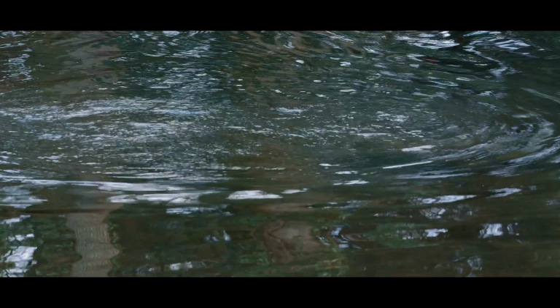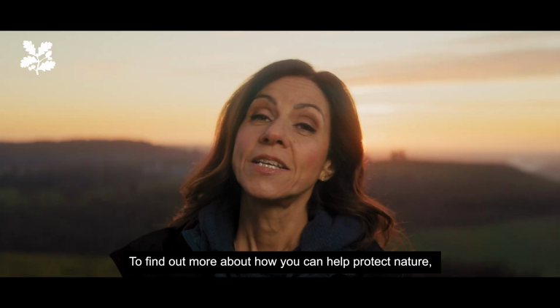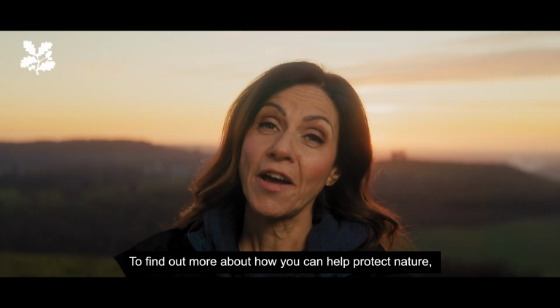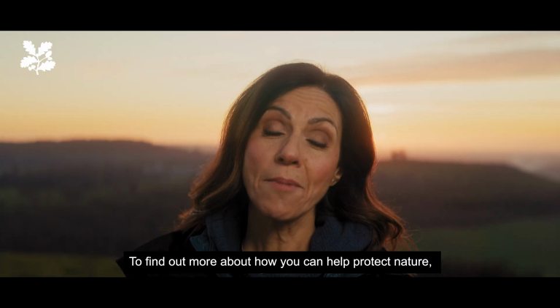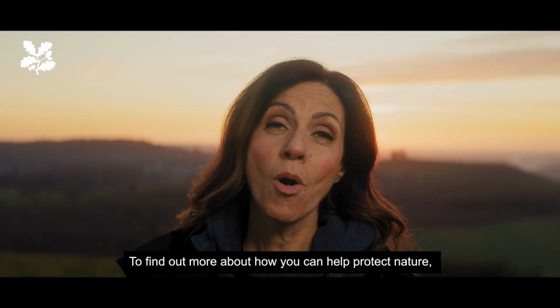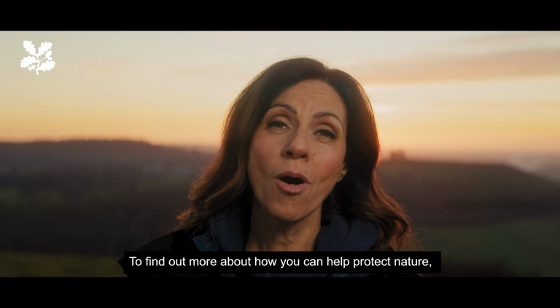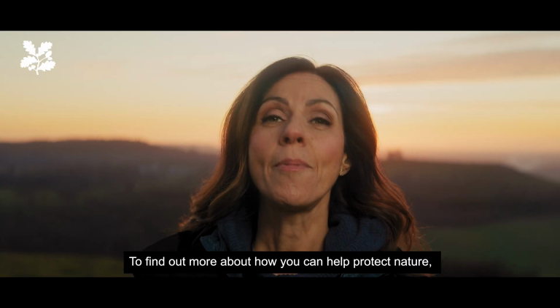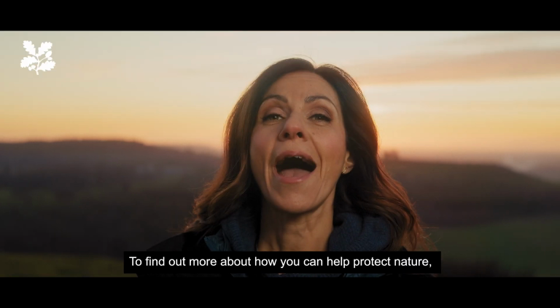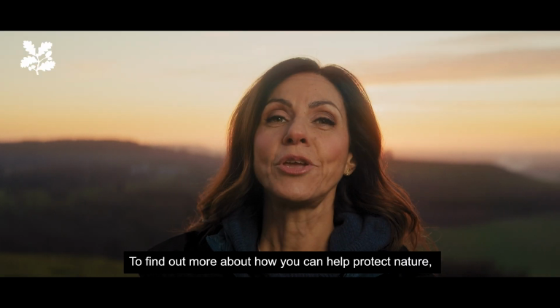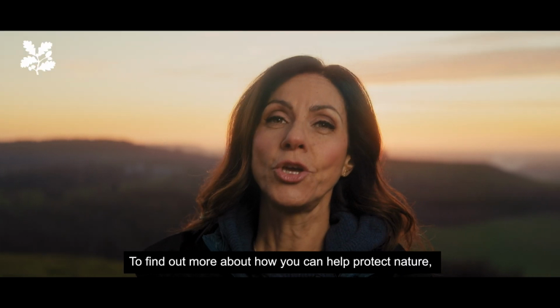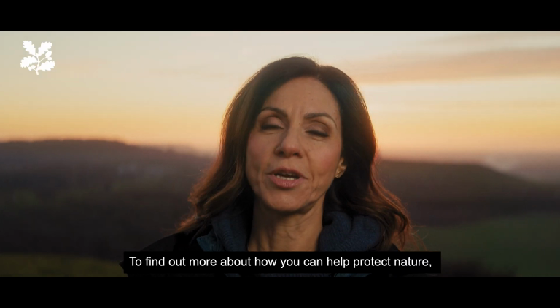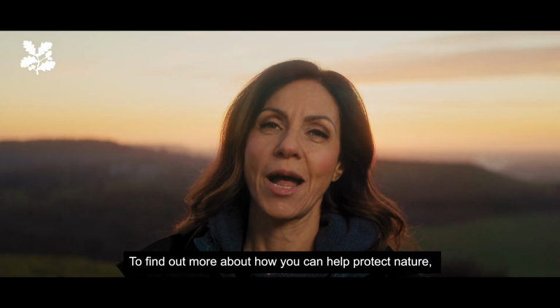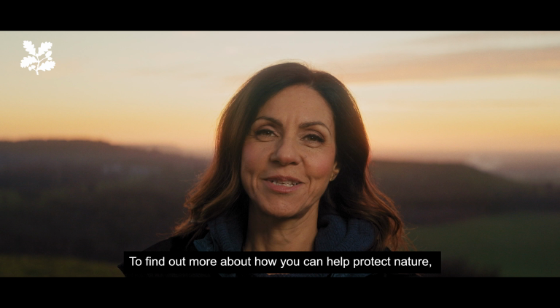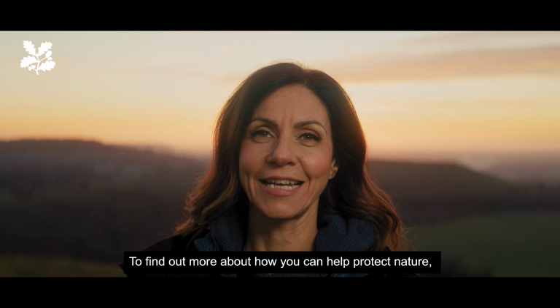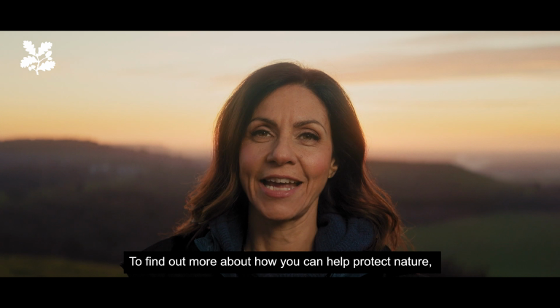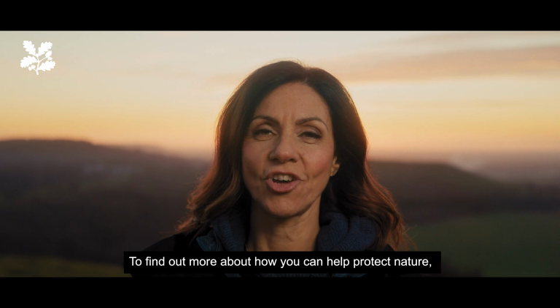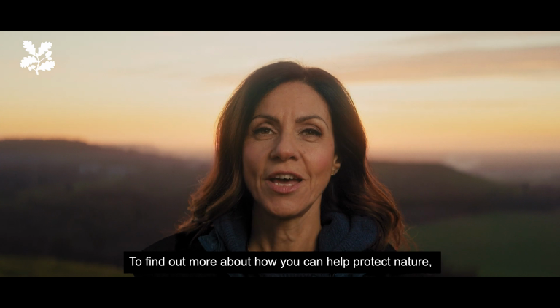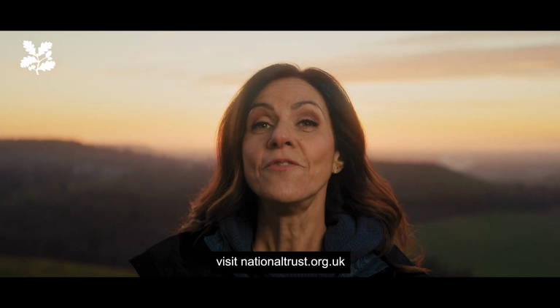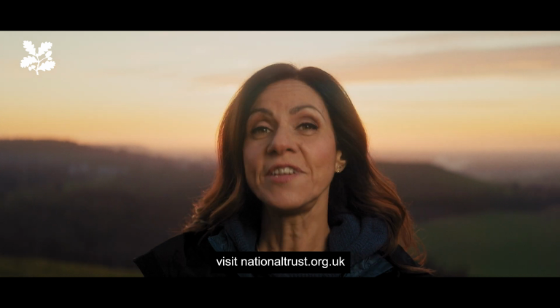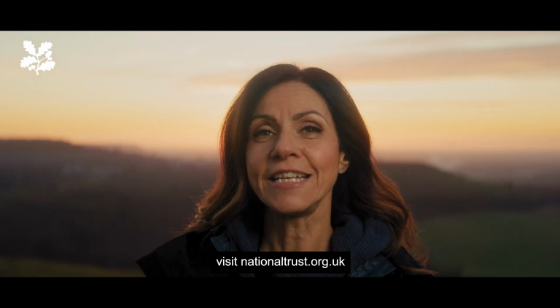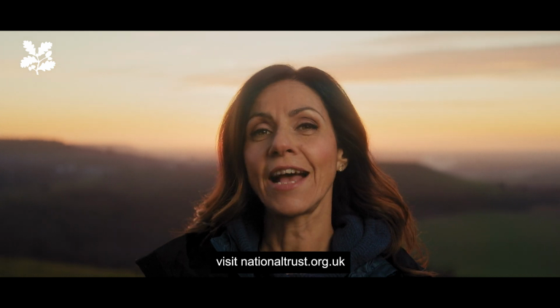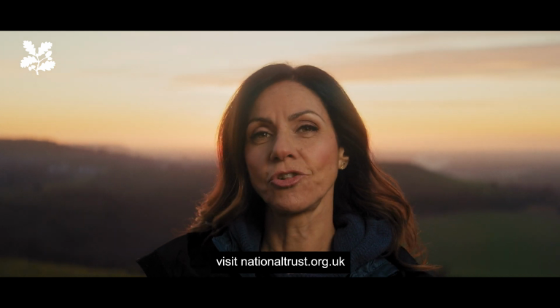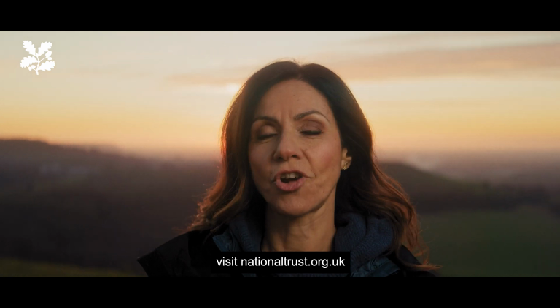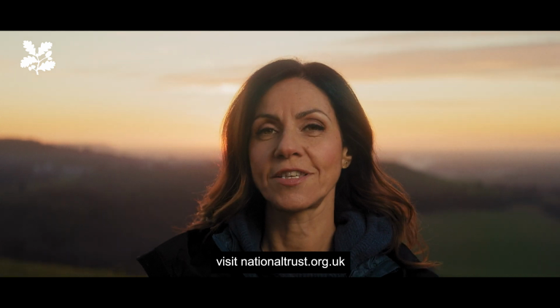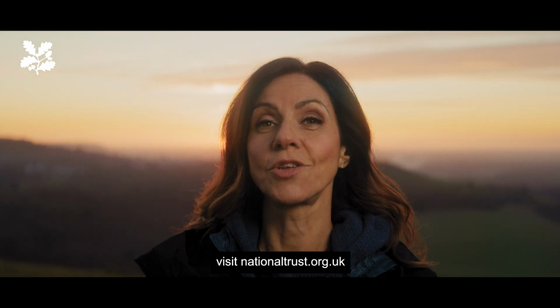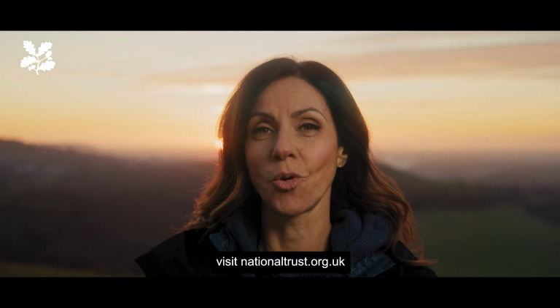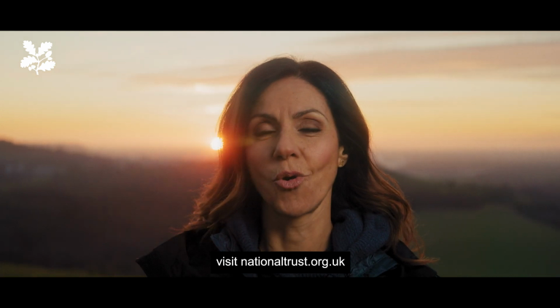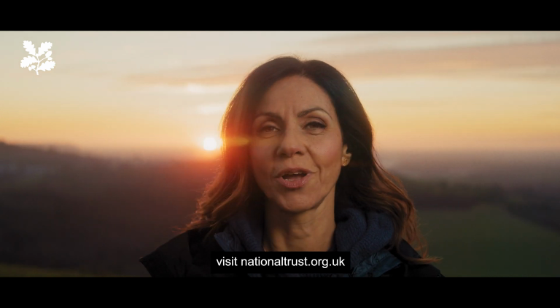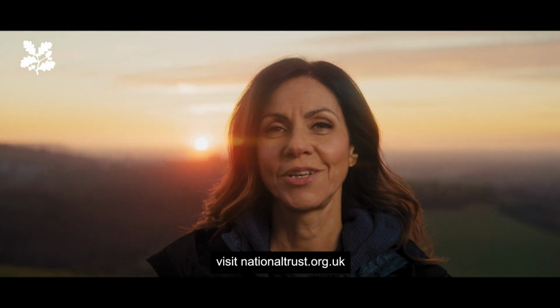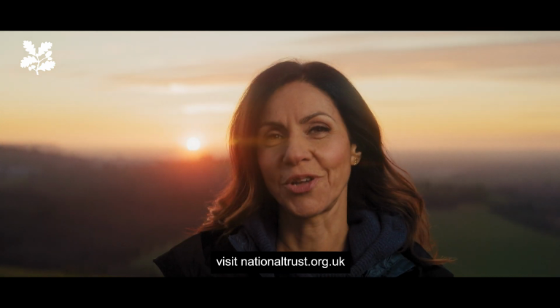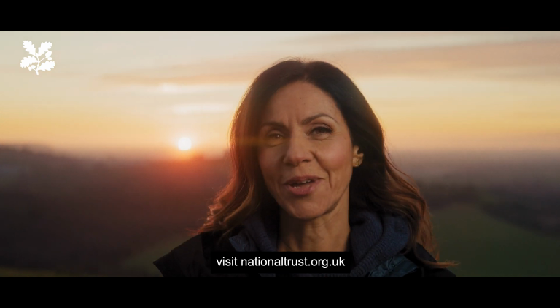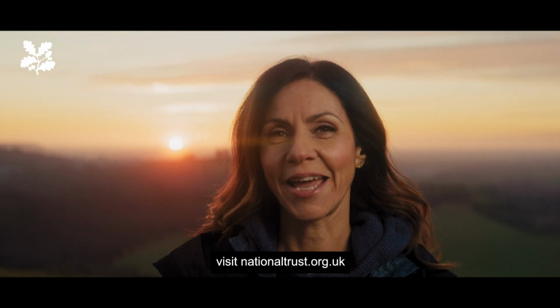To find out more about how you can help protect nature, visit nationaltrust.org.uk.